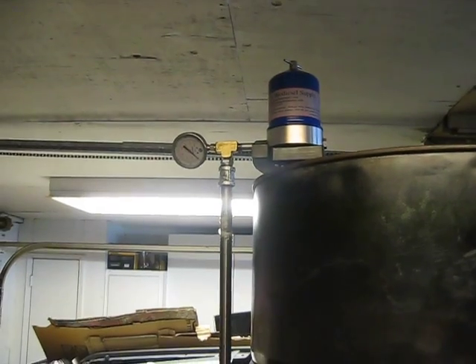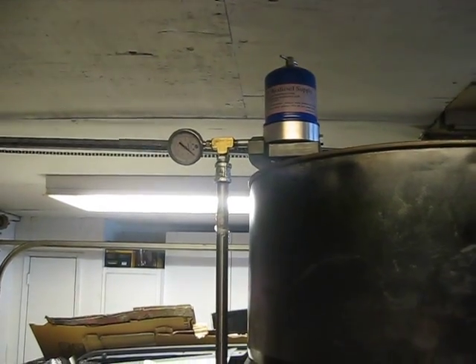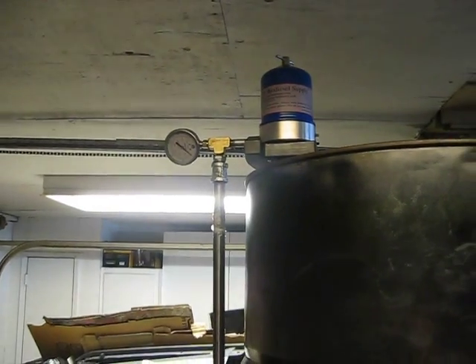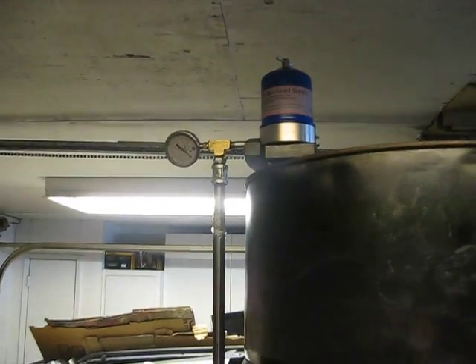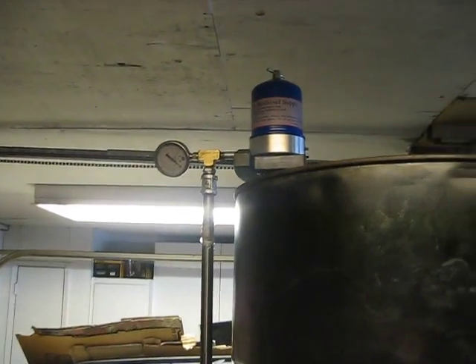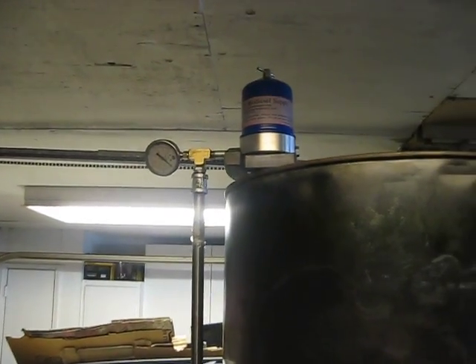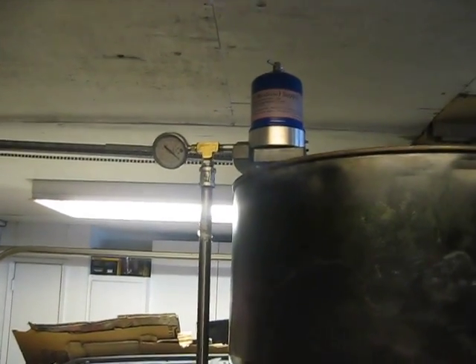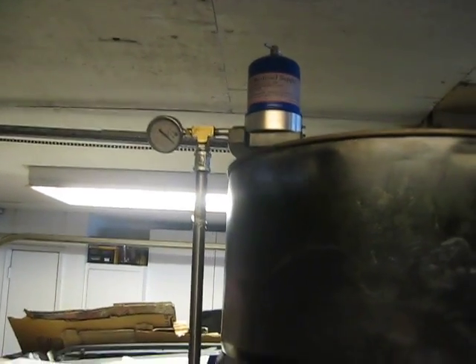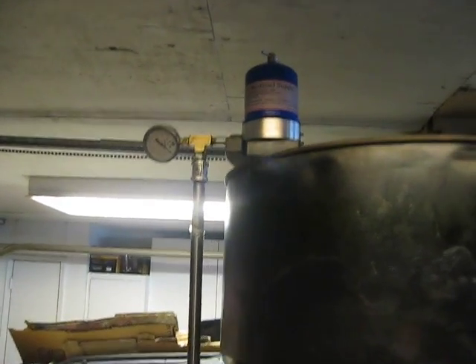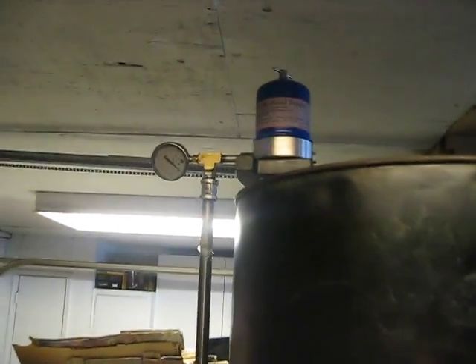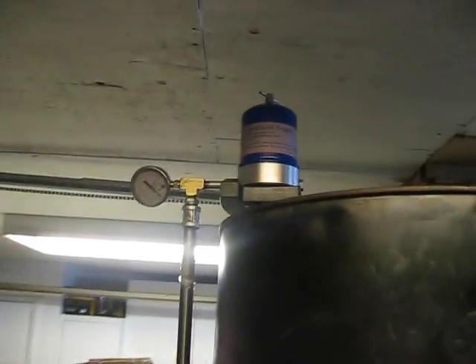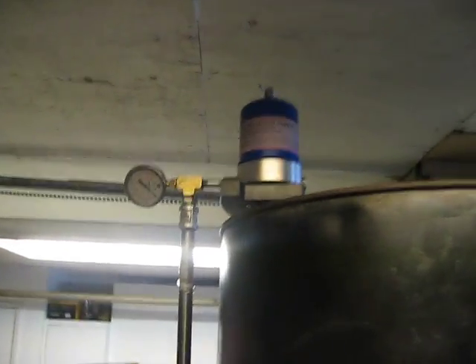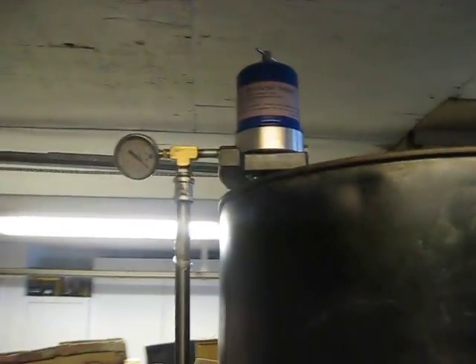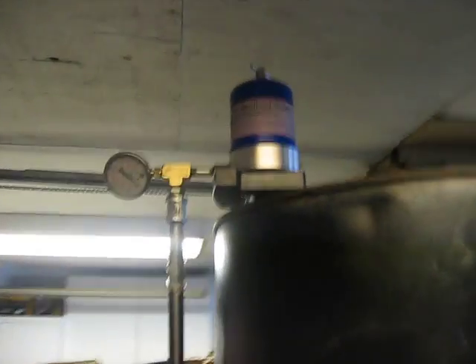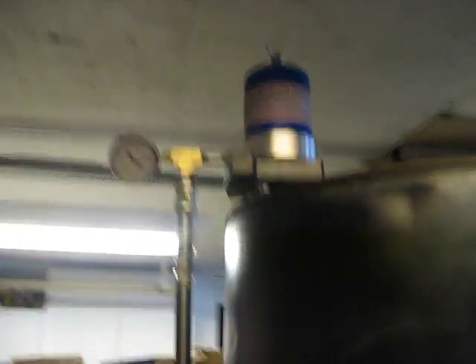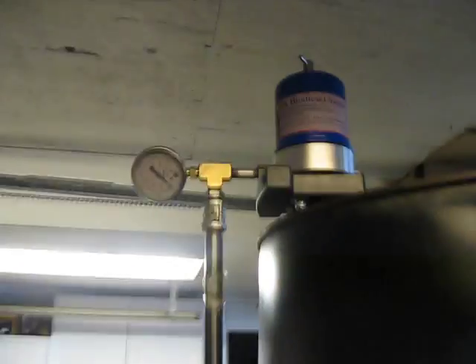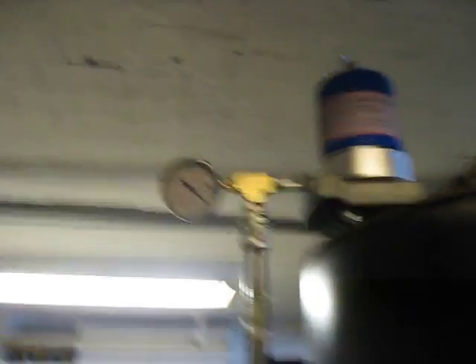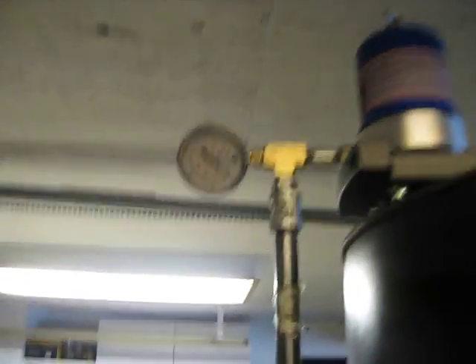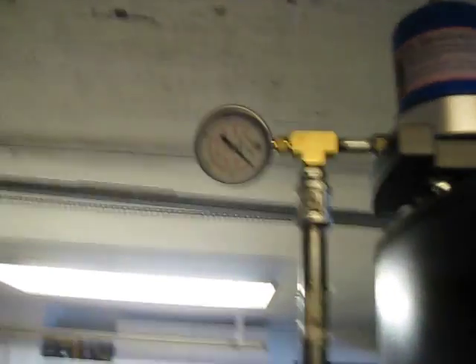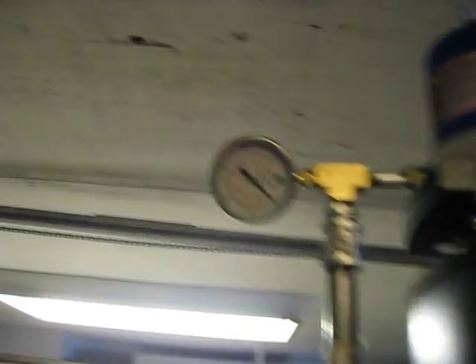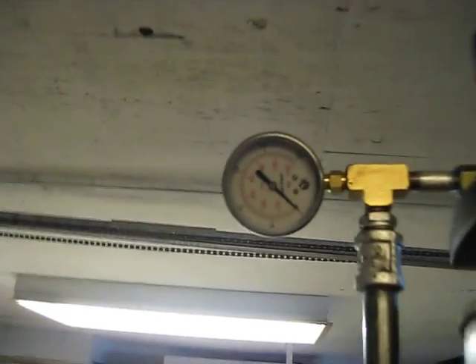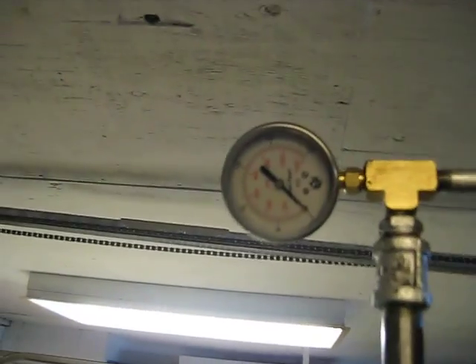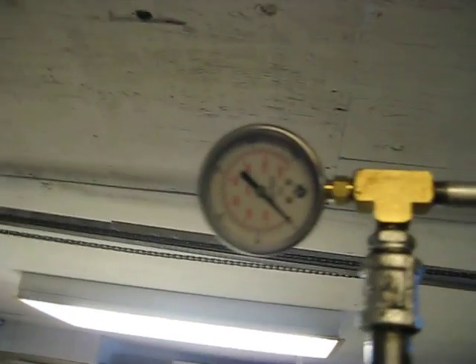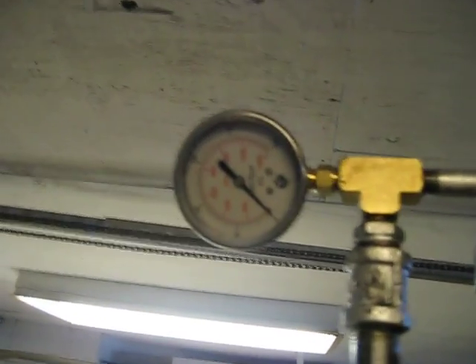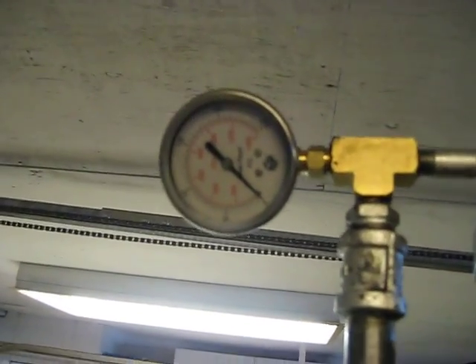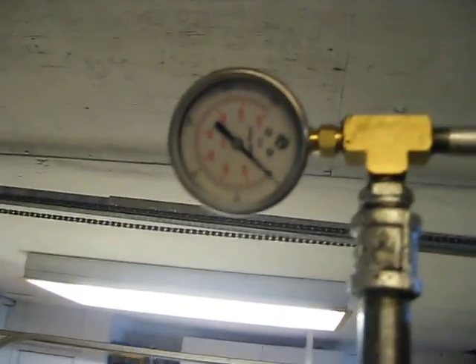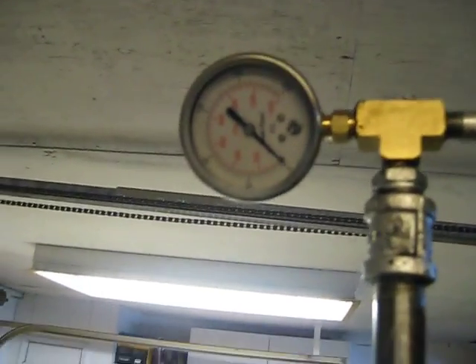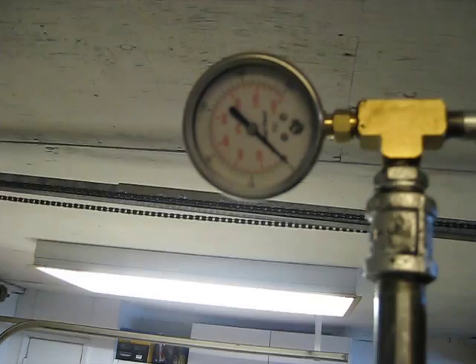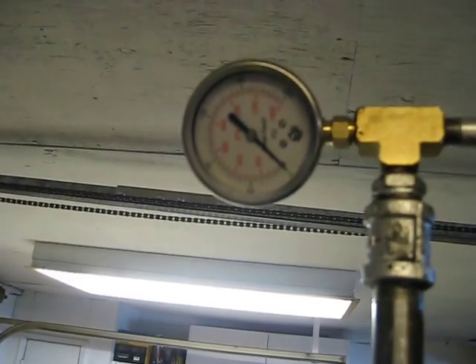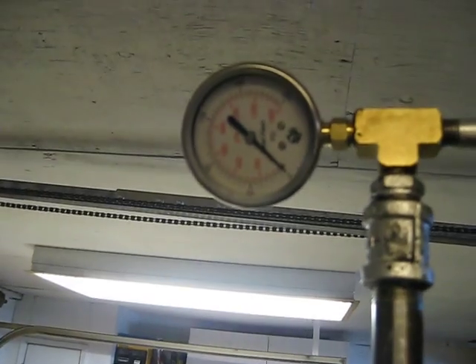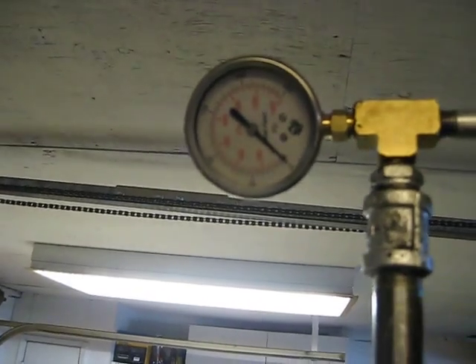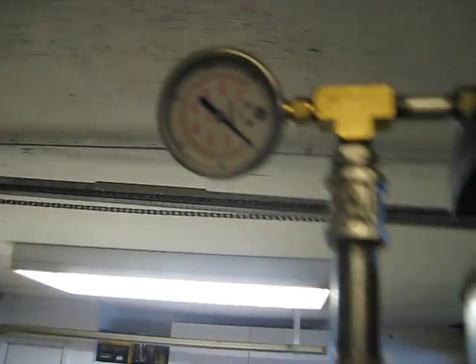That's the centrifuge spinning down. And as you can see, the pressure is zero.